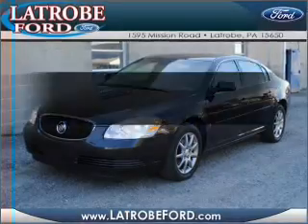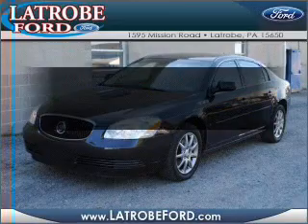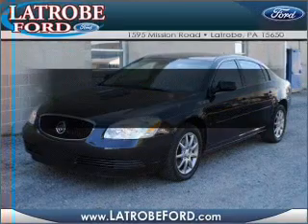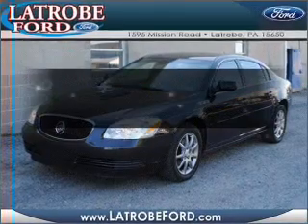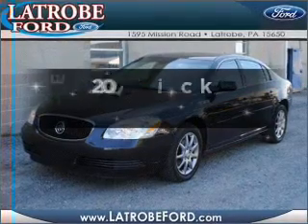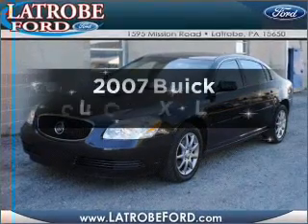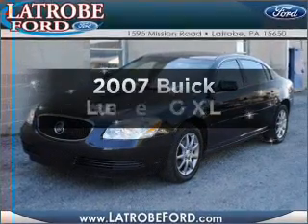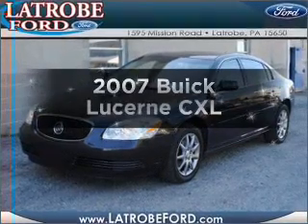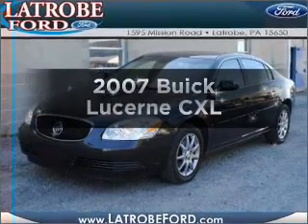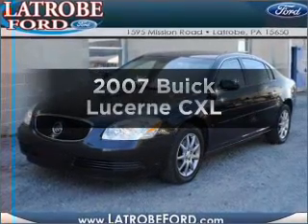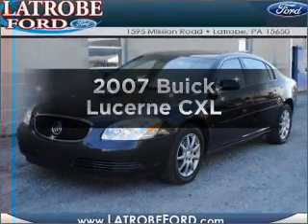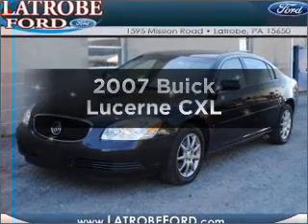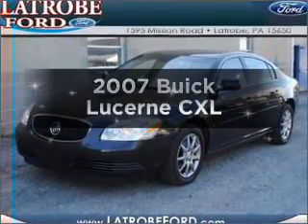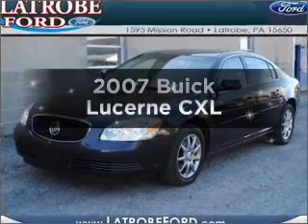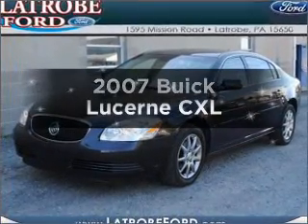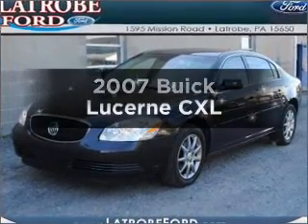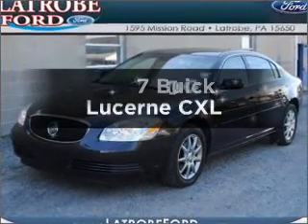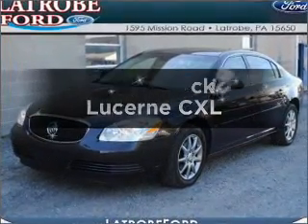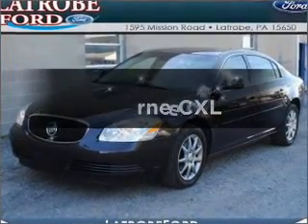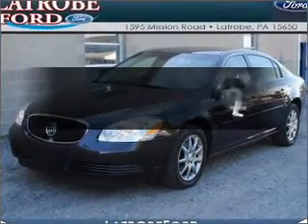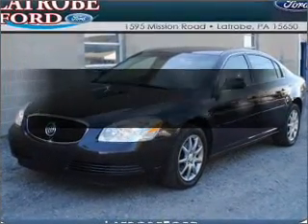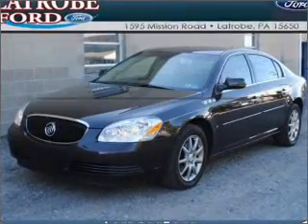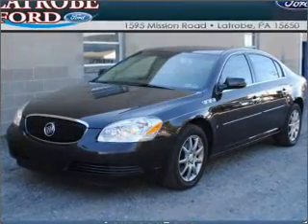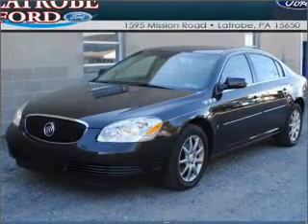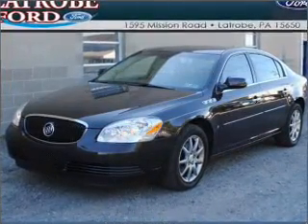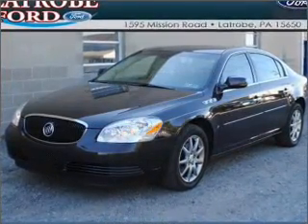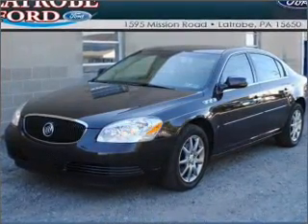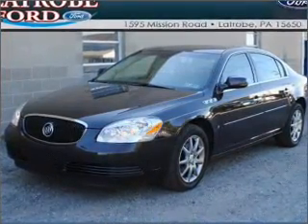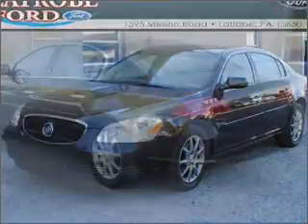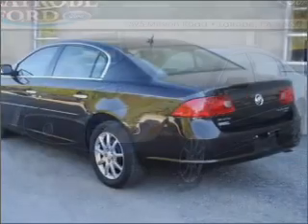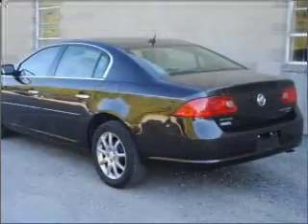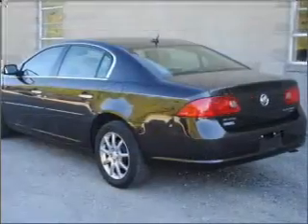Get noticed in this 2007 Buick Lucerne. This is the set of wheels you've been looking for.